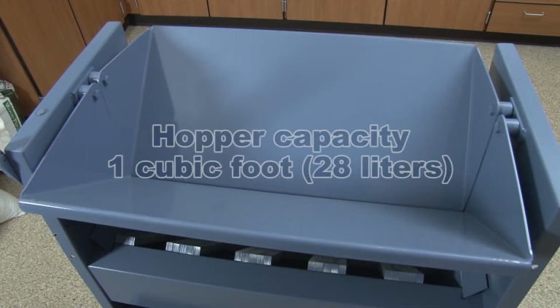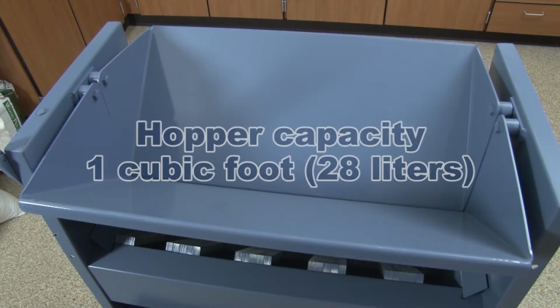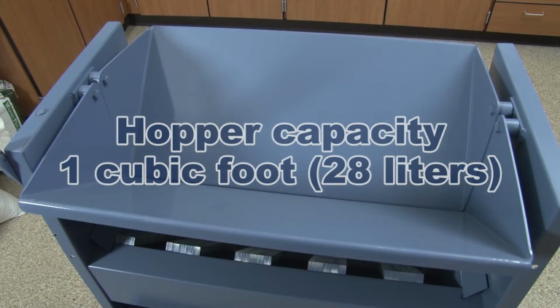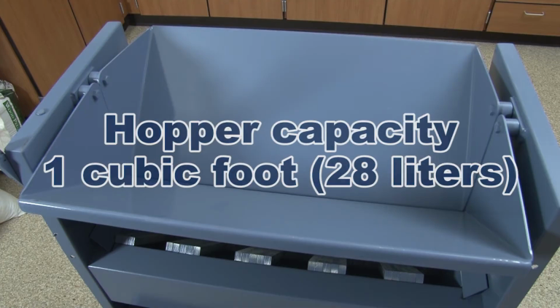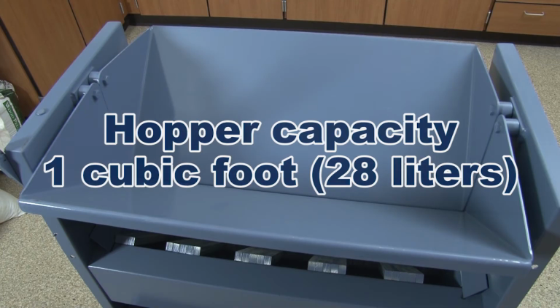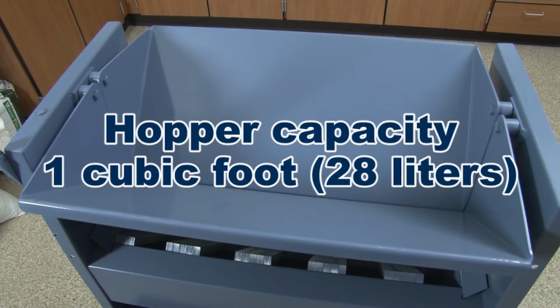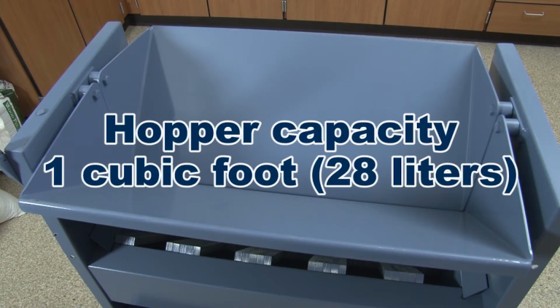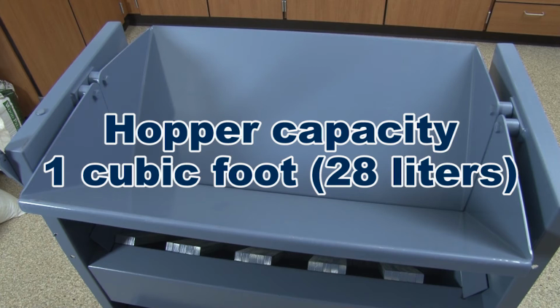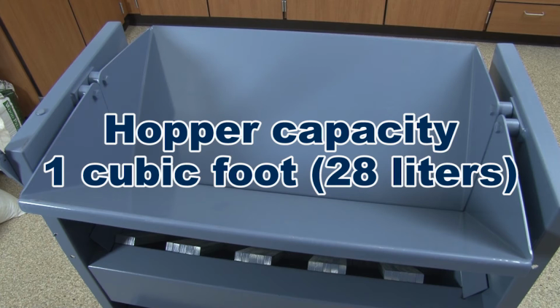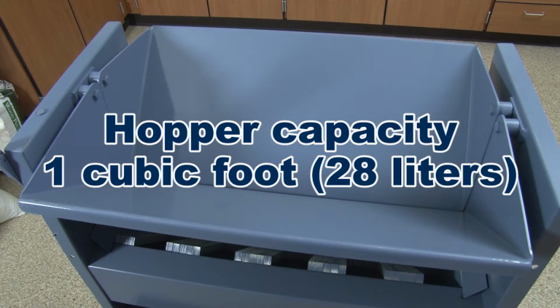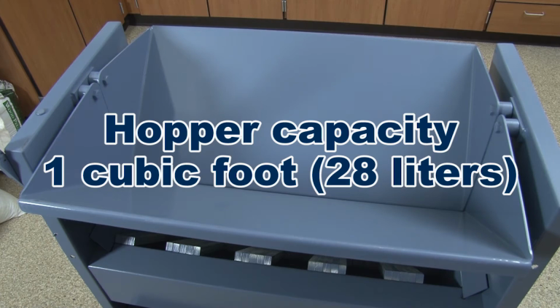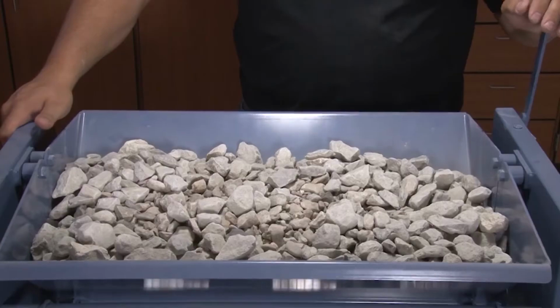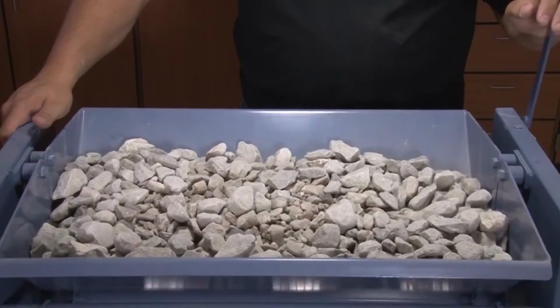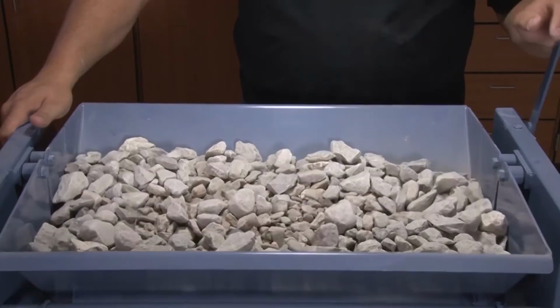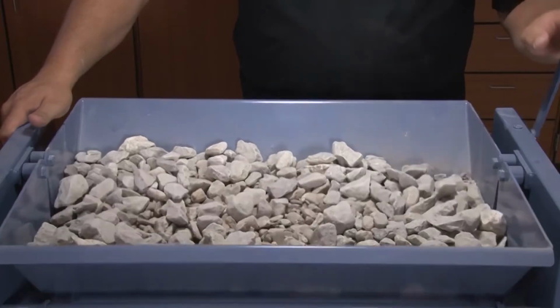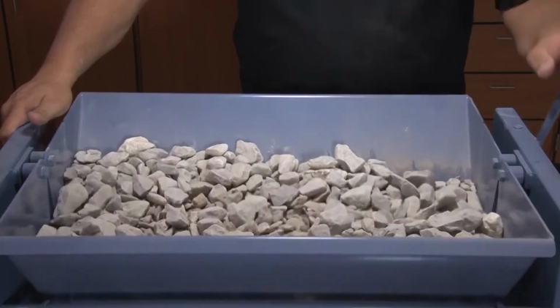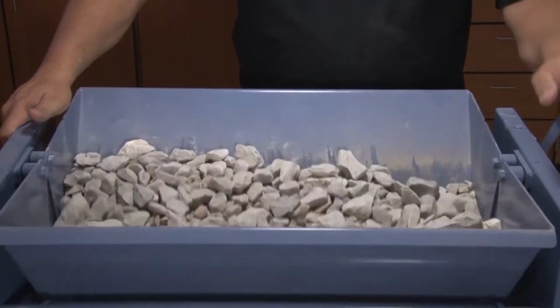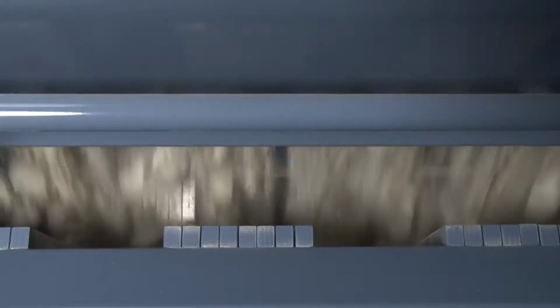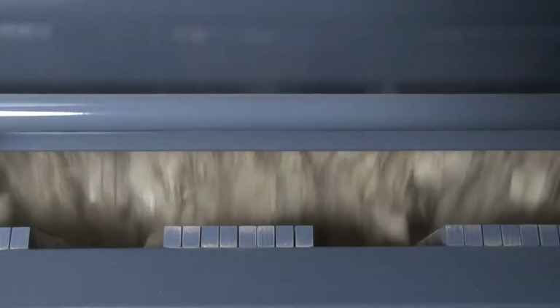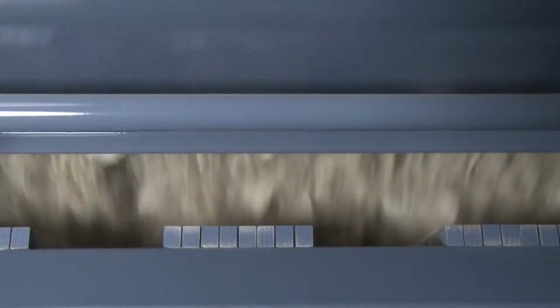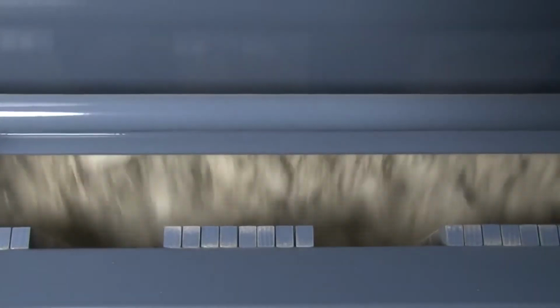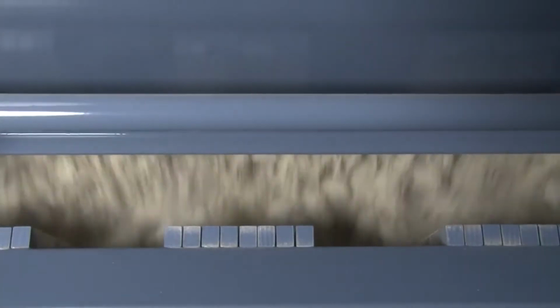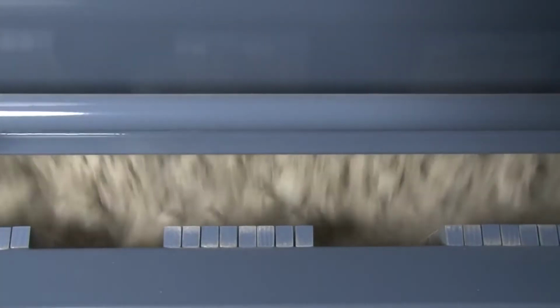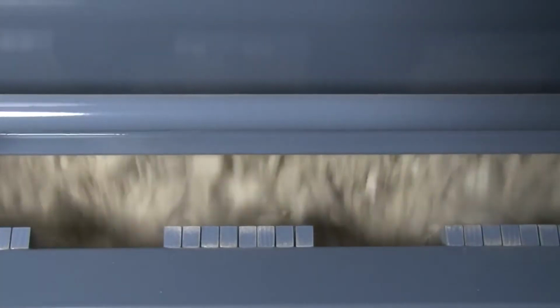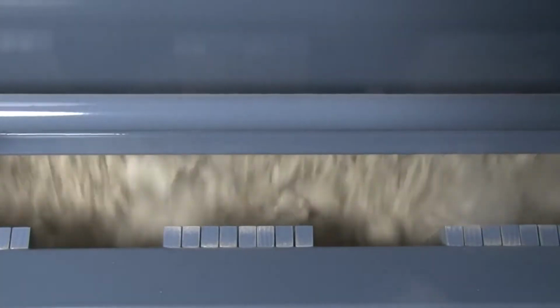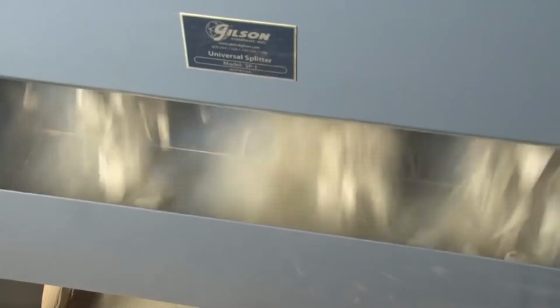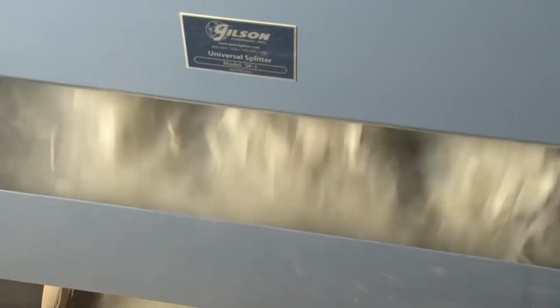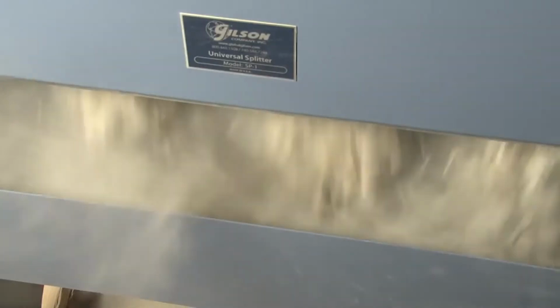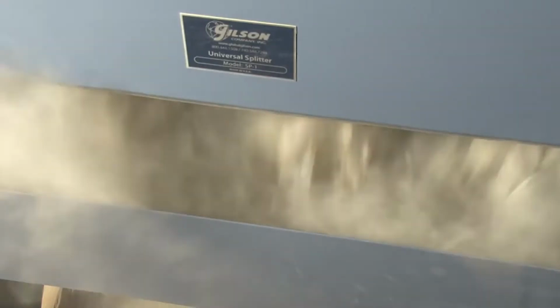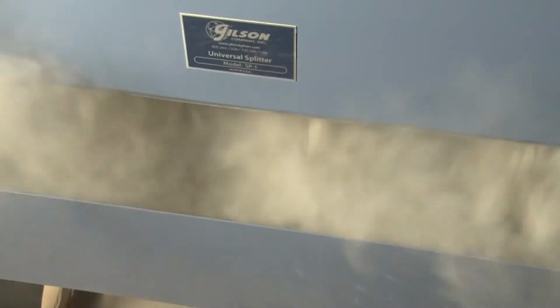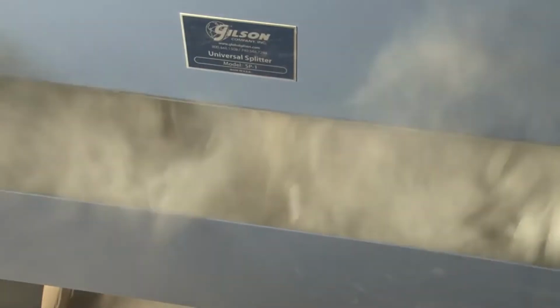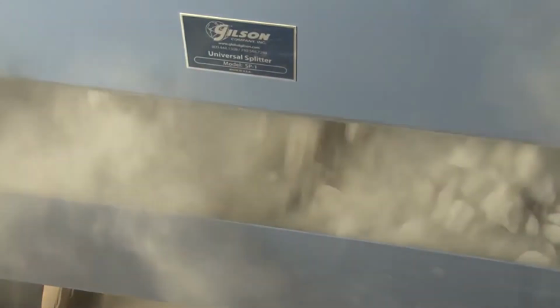Samples up to one cubic foot are accurately and quickly divided with a minimum of handling.